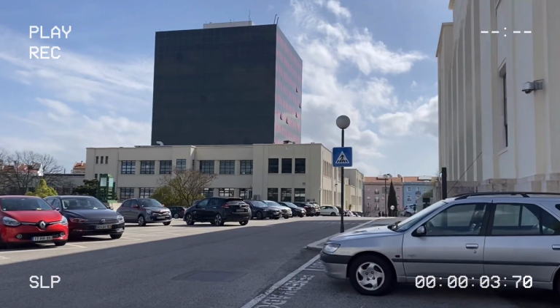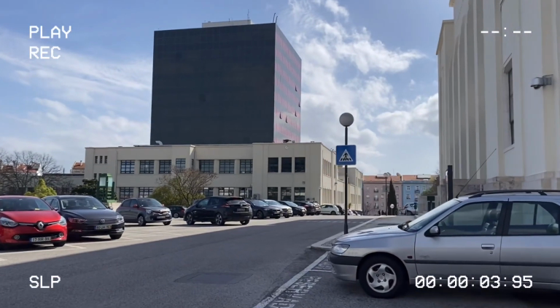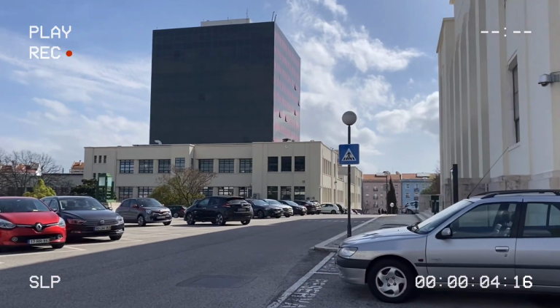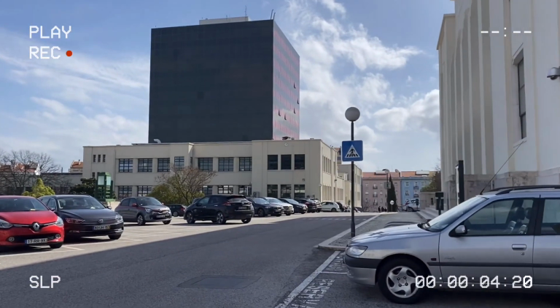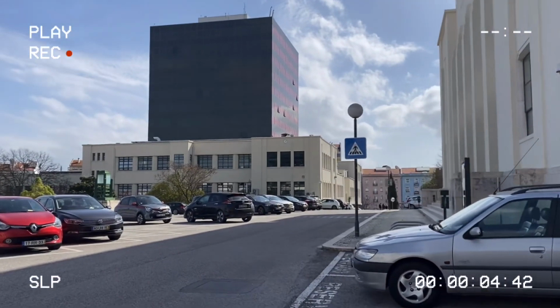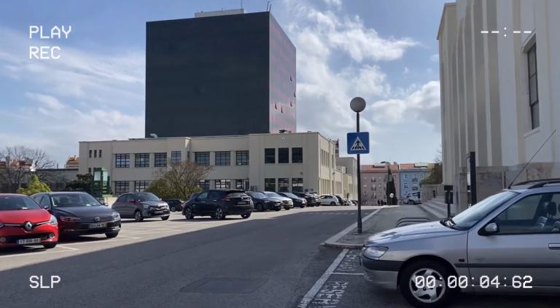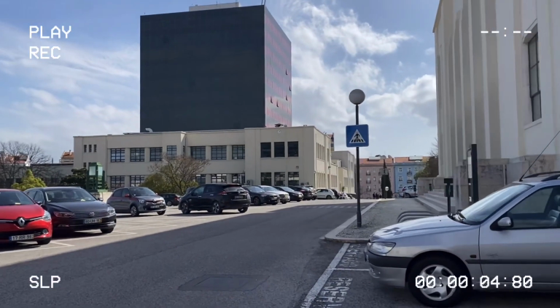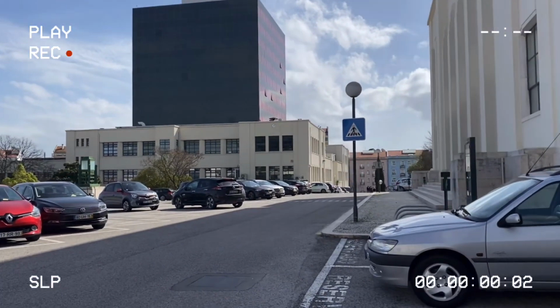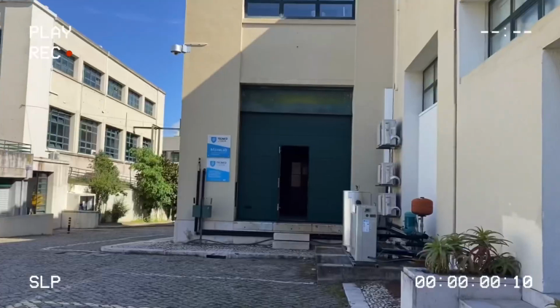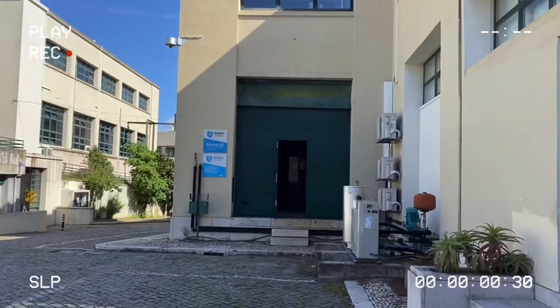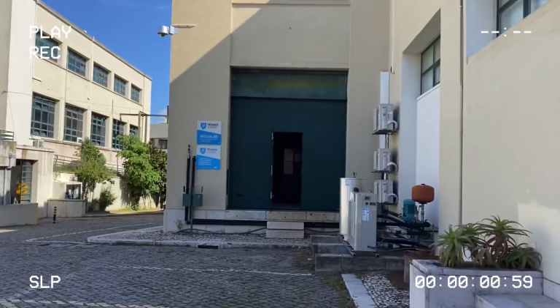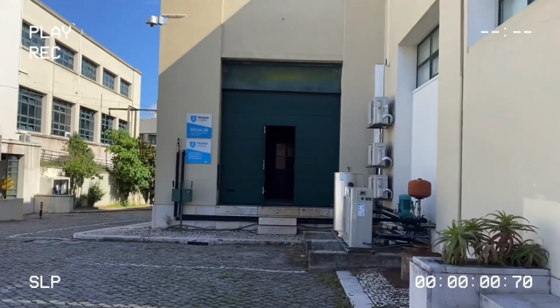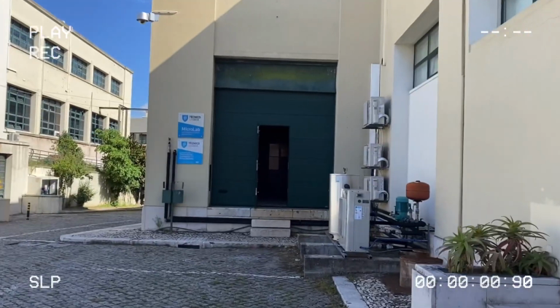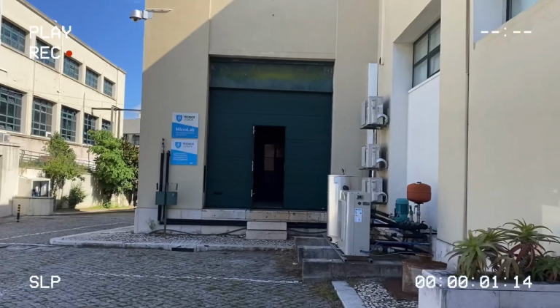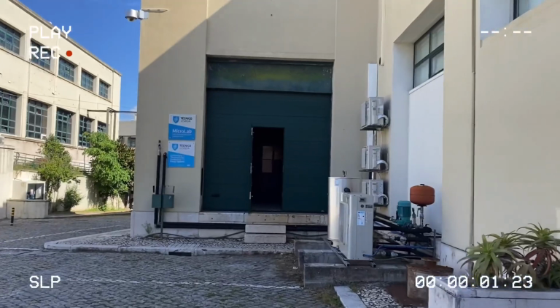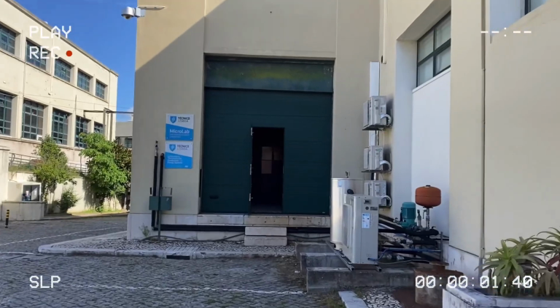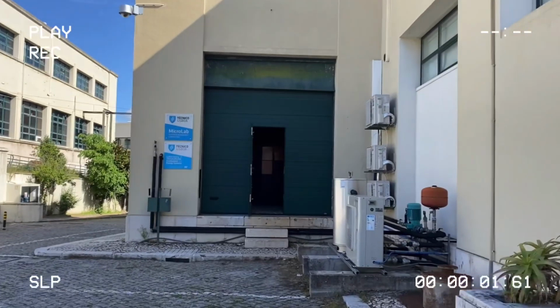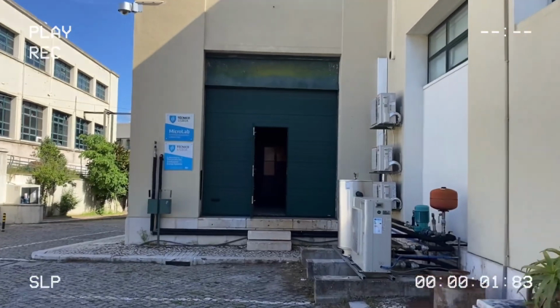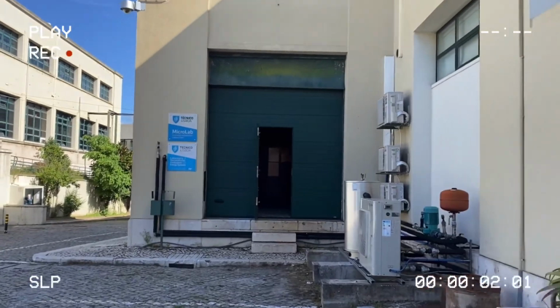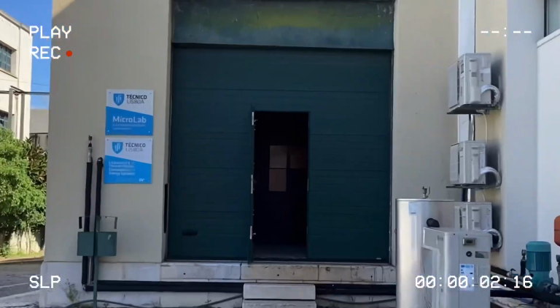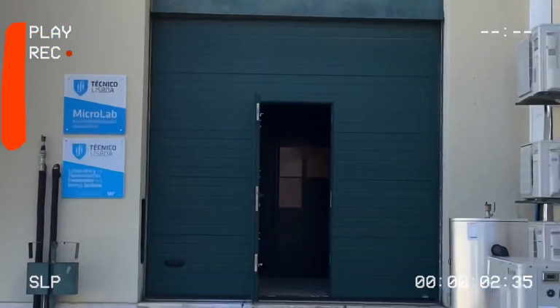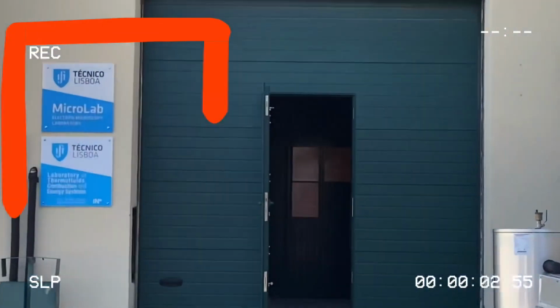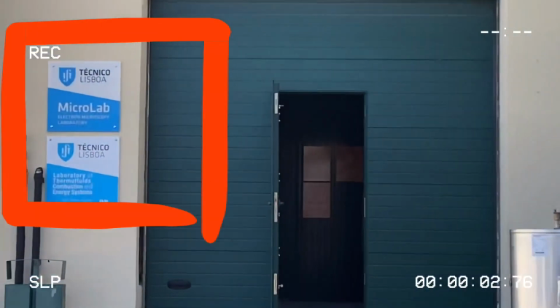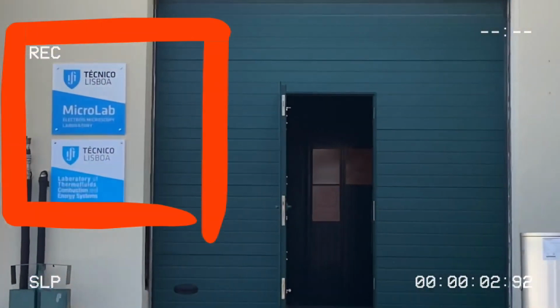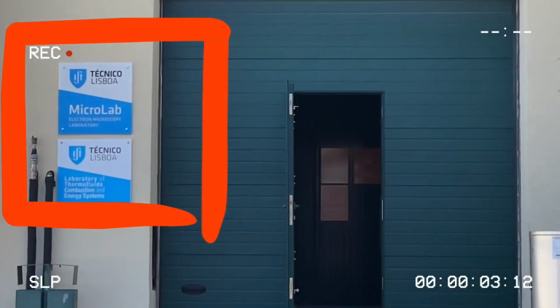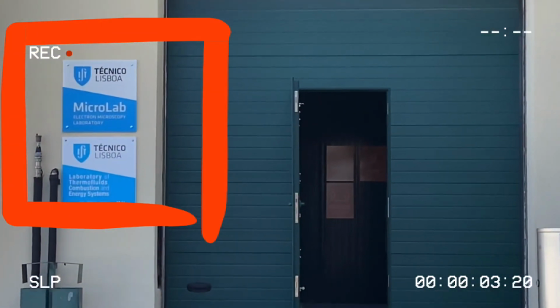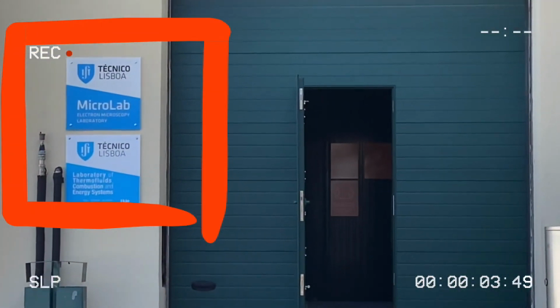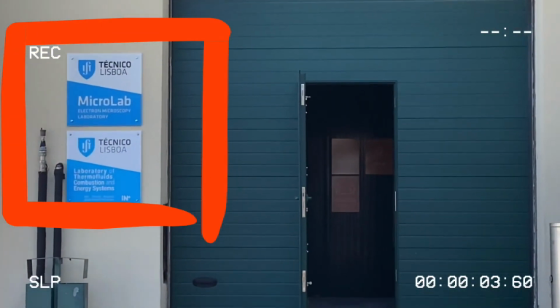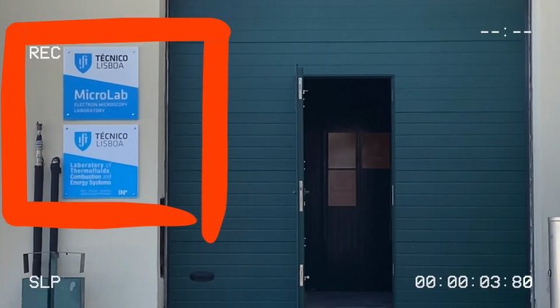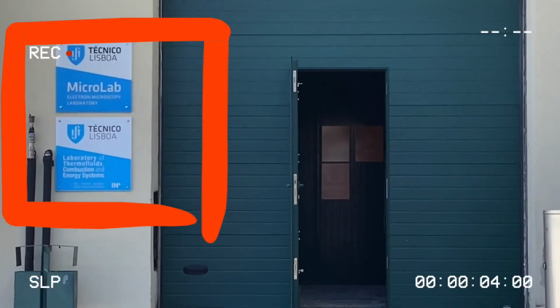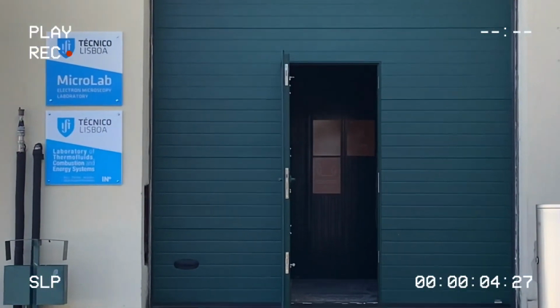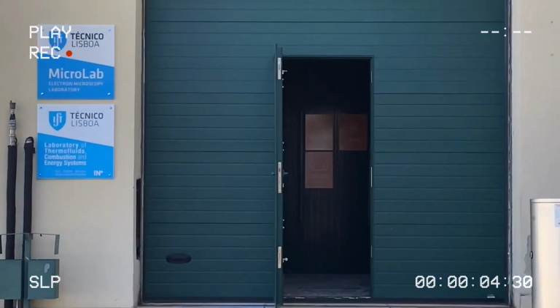At this moment, I am looking for a micro lab. Finally, I have found it. And now we will deliver our samples.